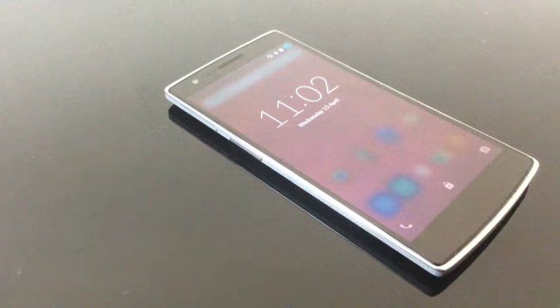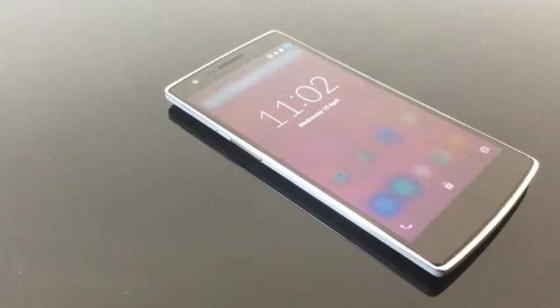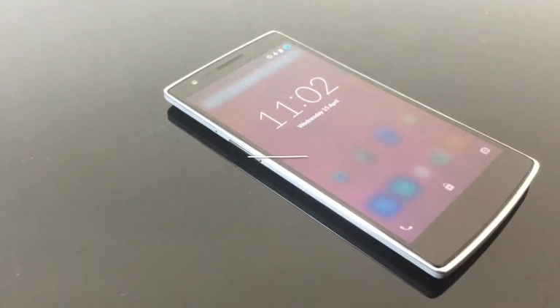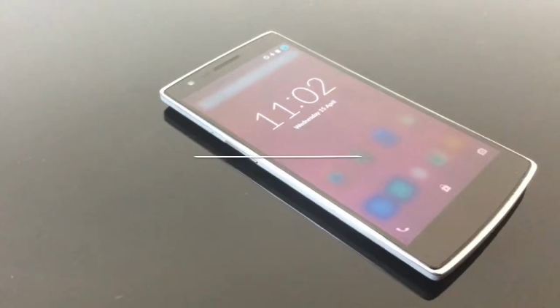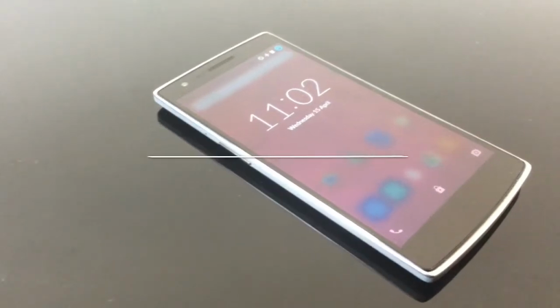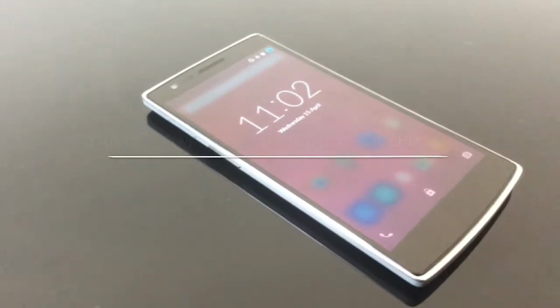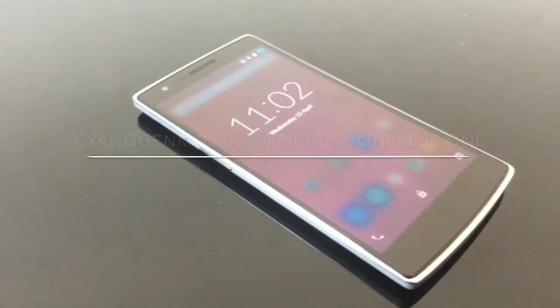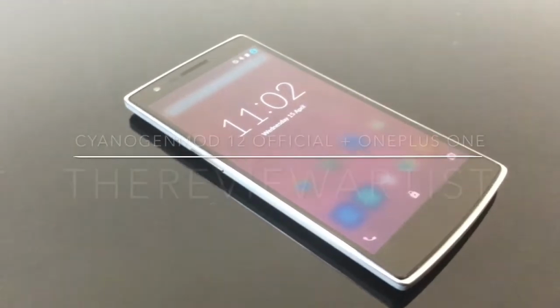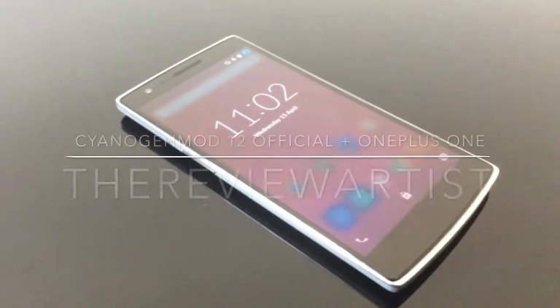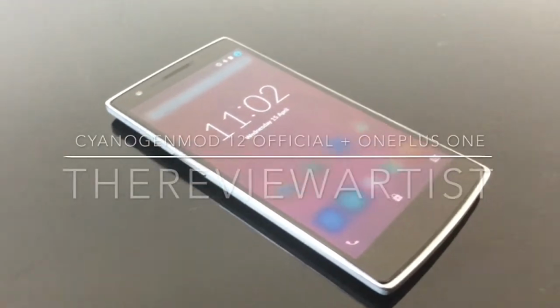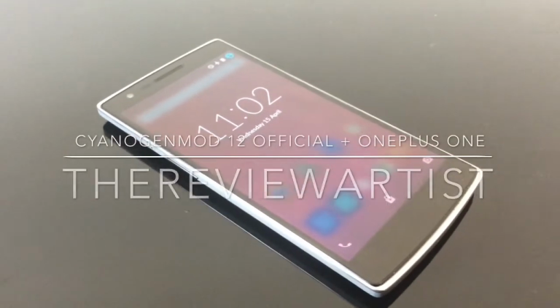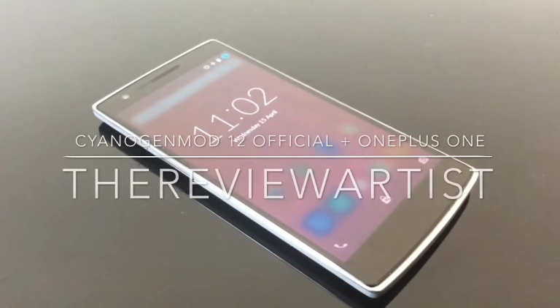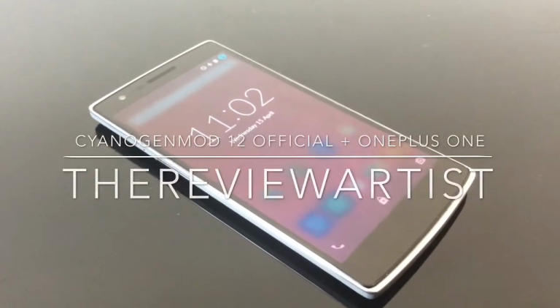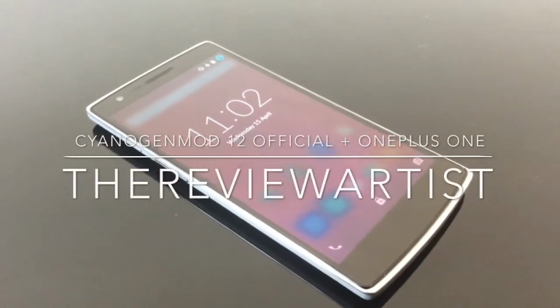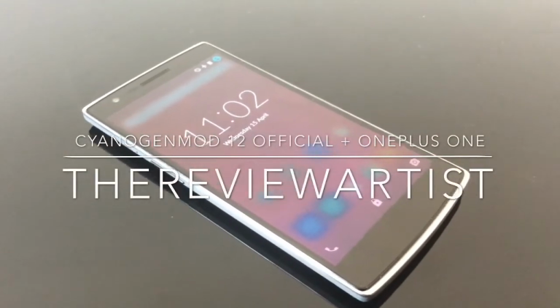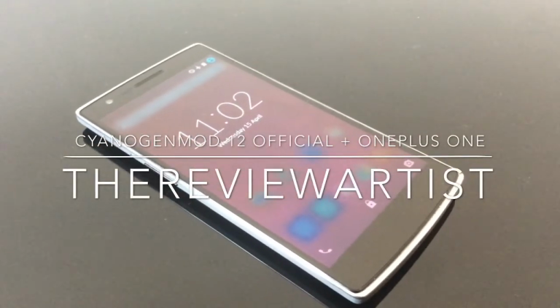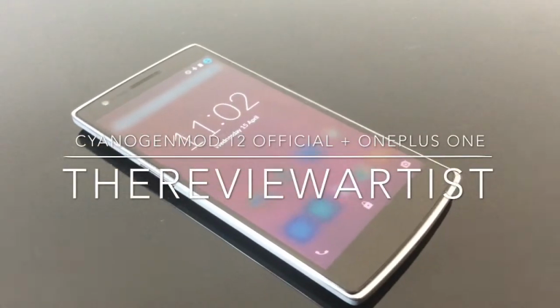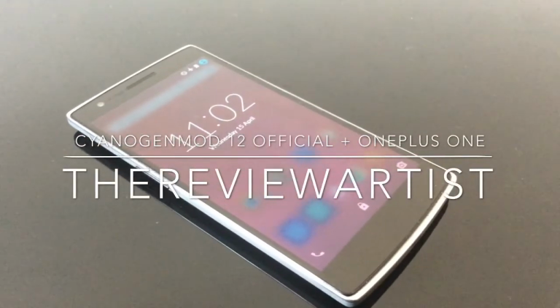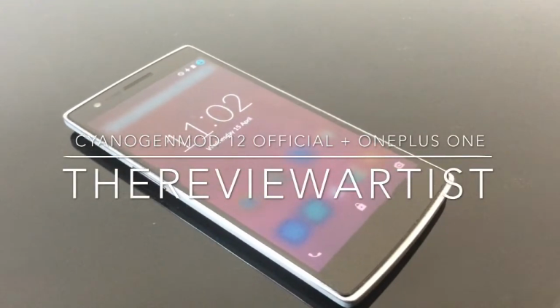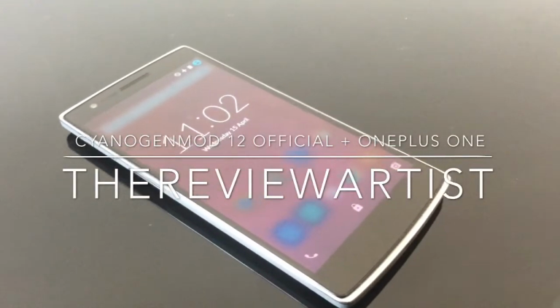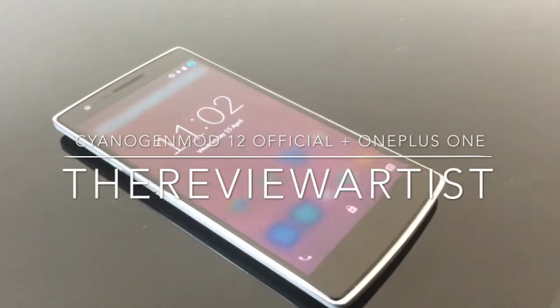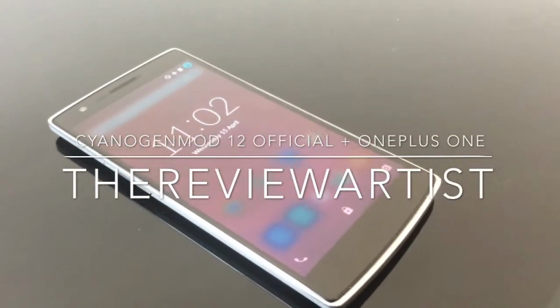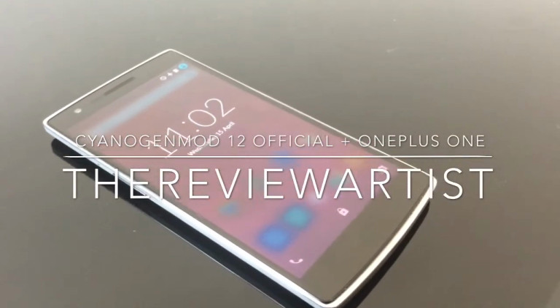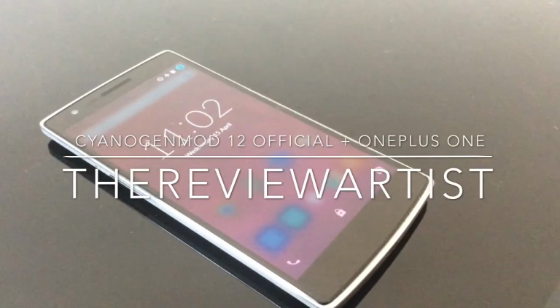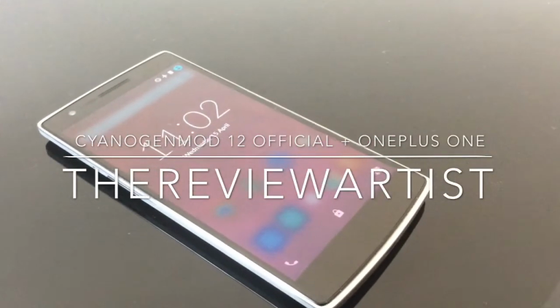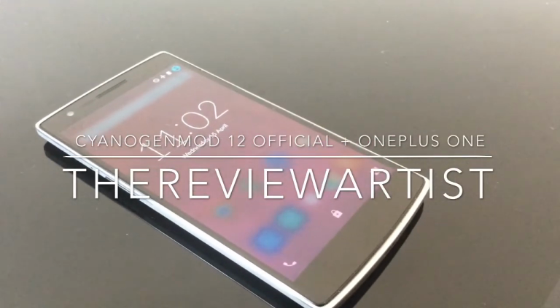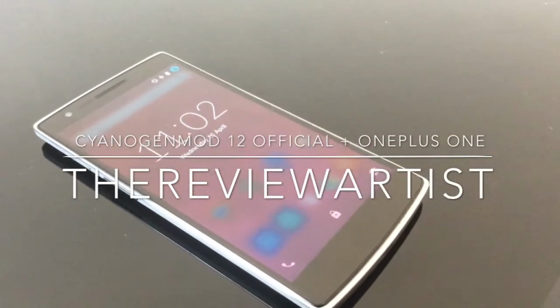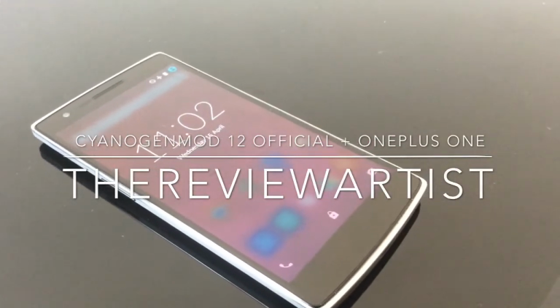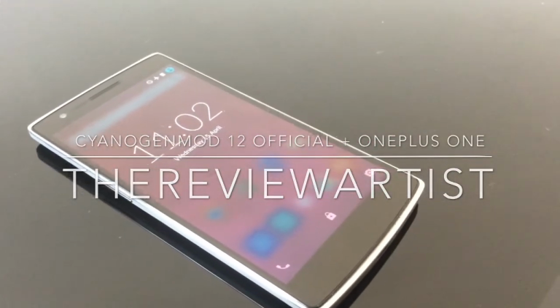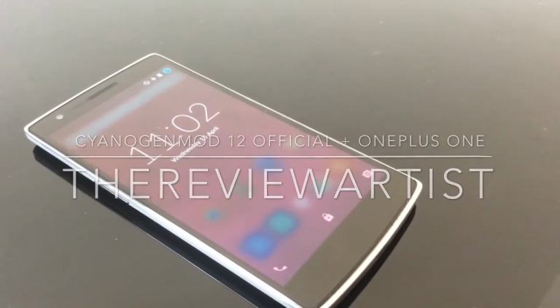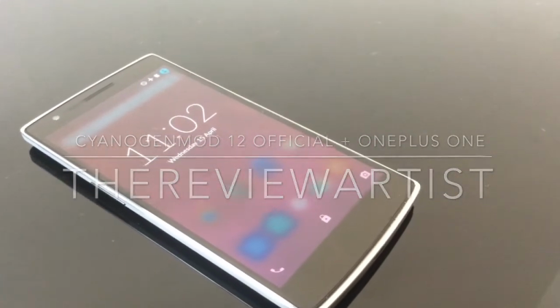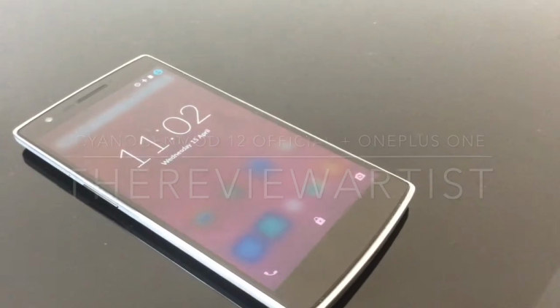What's going on guys, this is Review Artist and it's time to look at CyanogenMod 12 official for the OnePlus One.